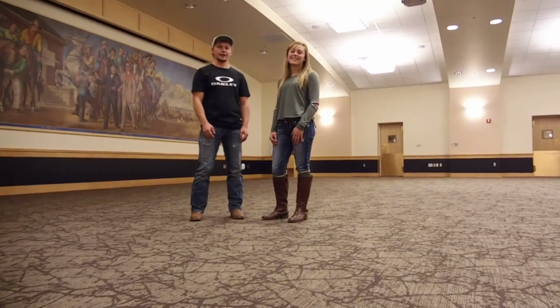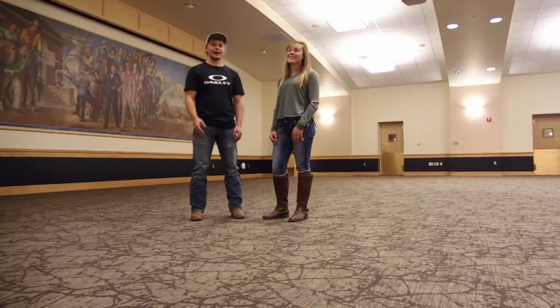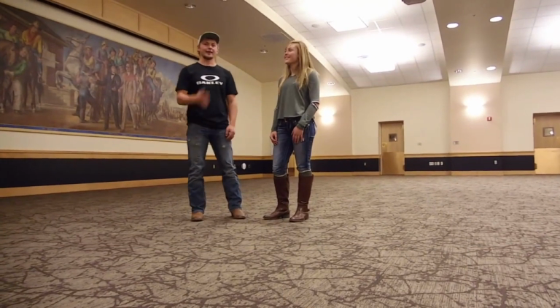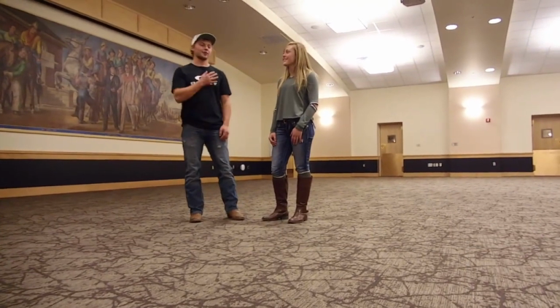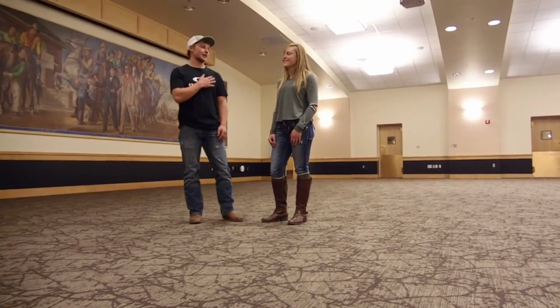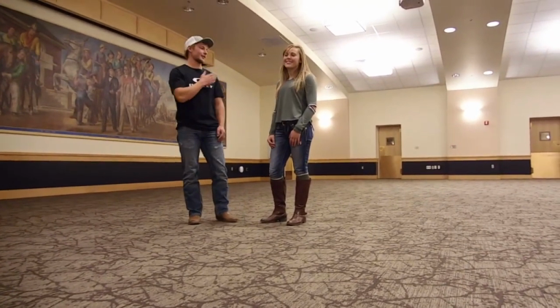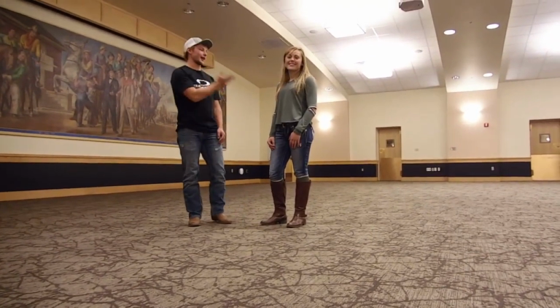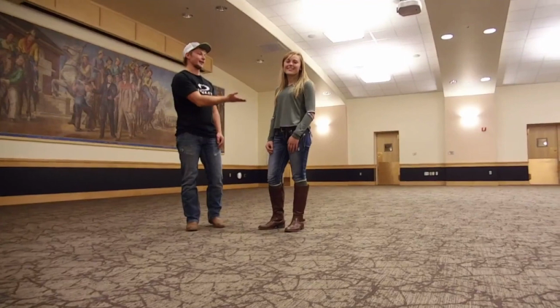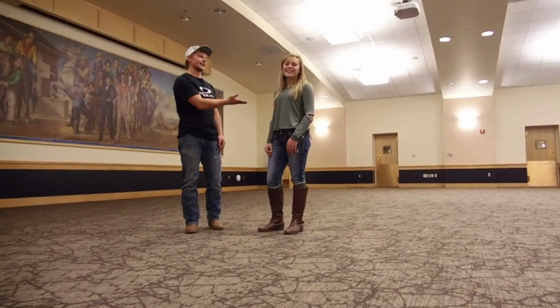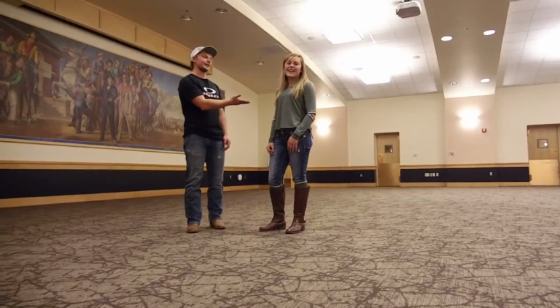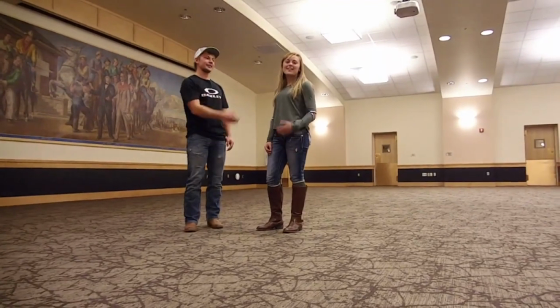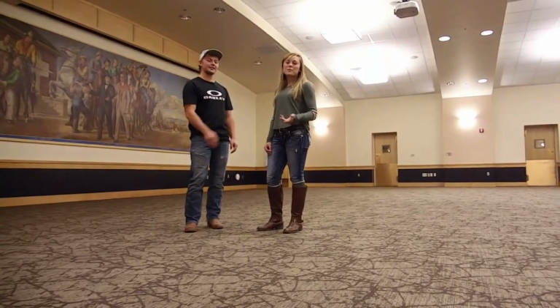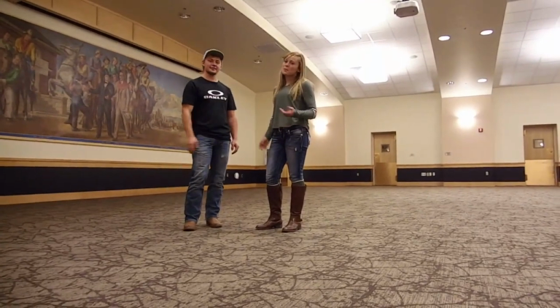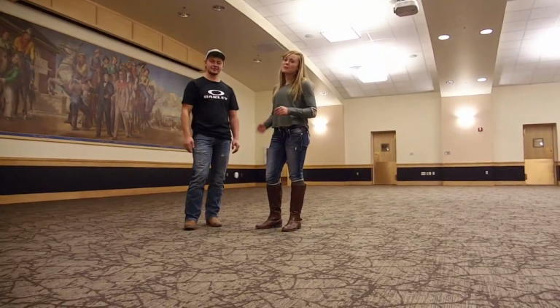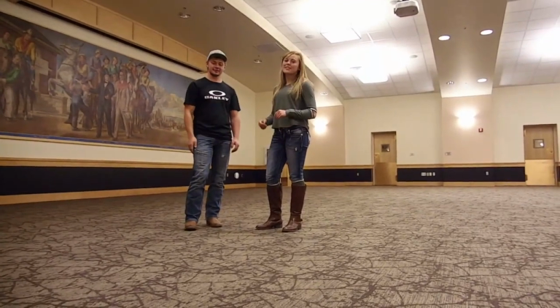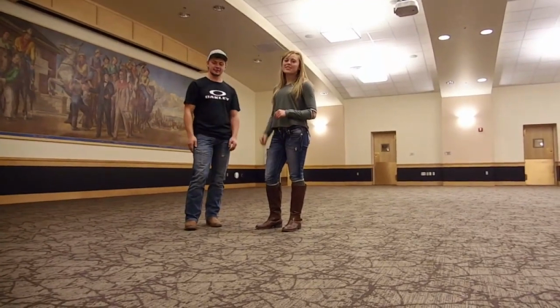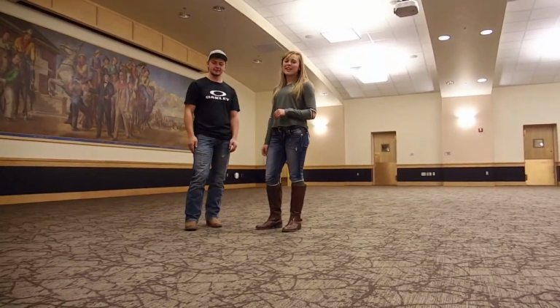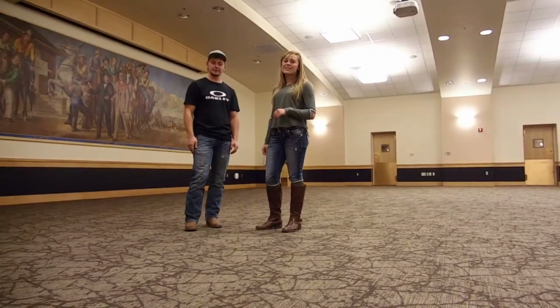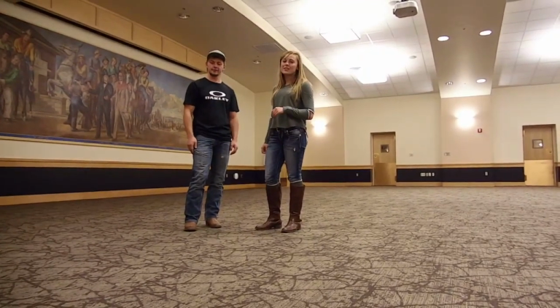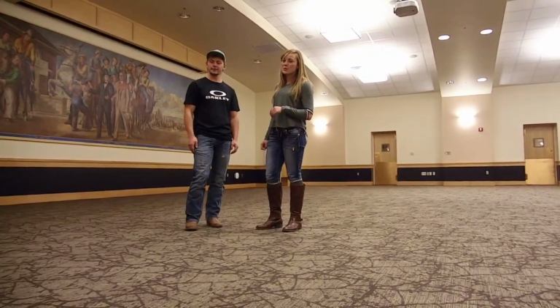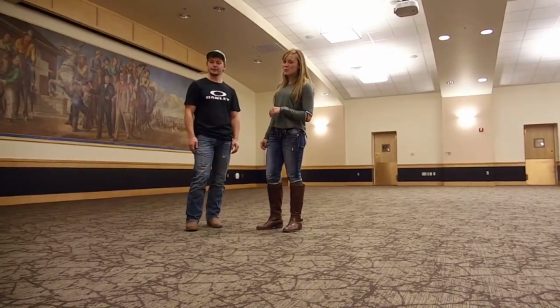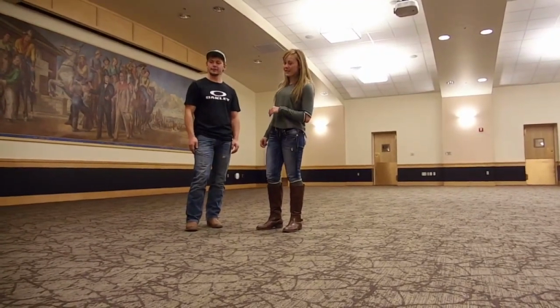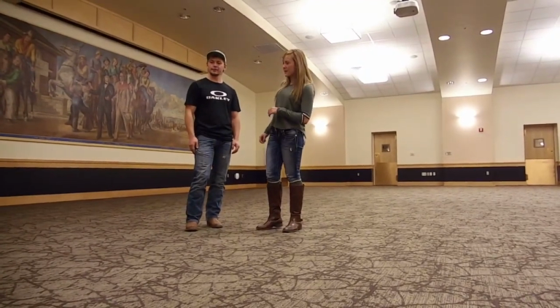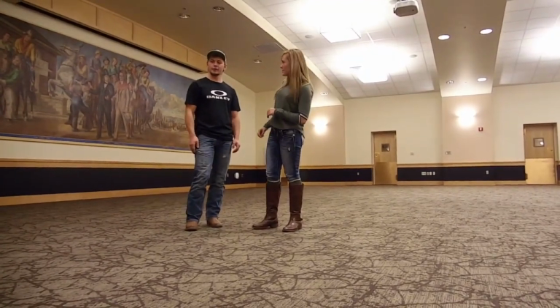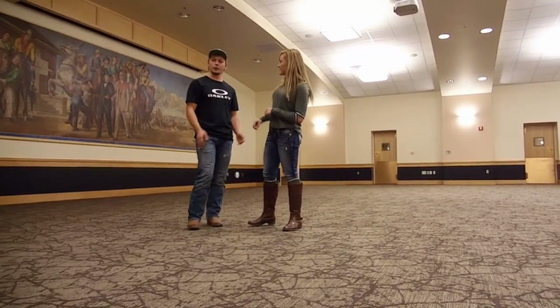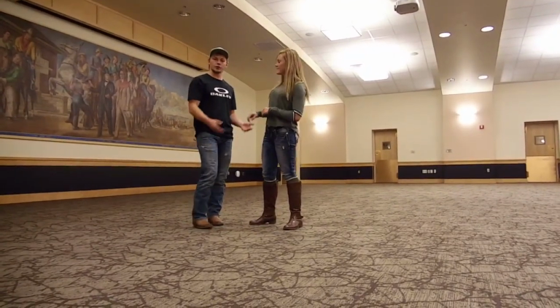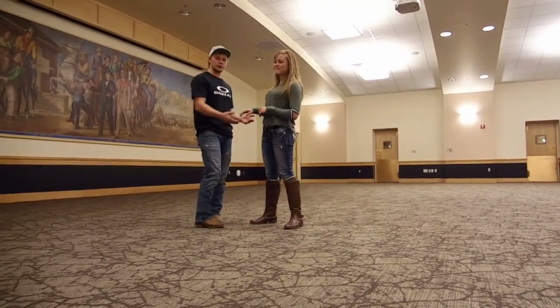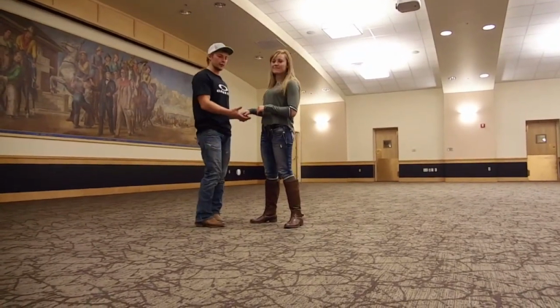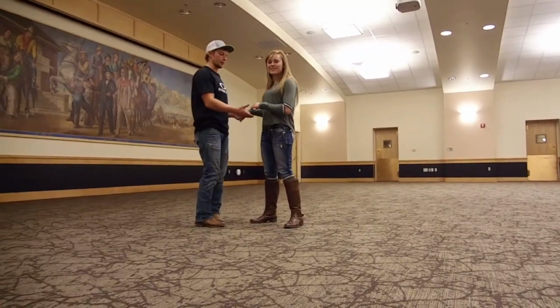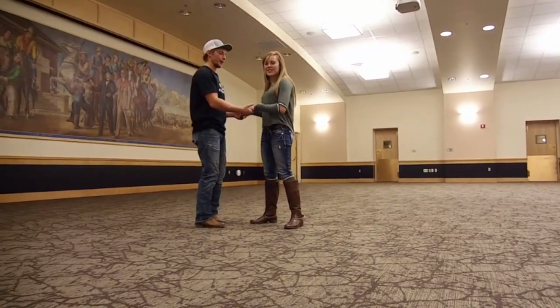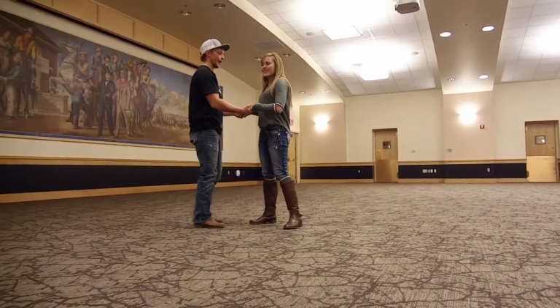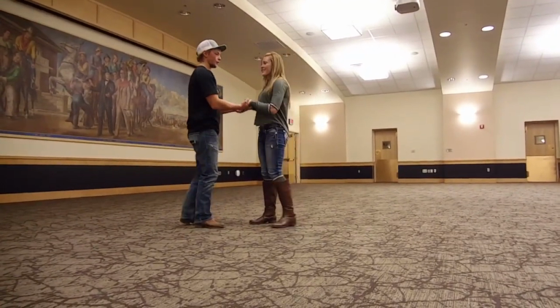Hi guys, I'm Jake. This is Kylie. The move we're going to be teaching today is called Switchback Dip. We will show it to you and then break it down.